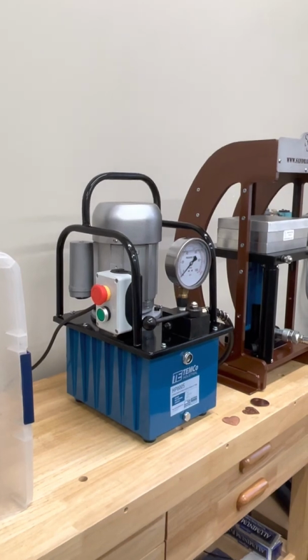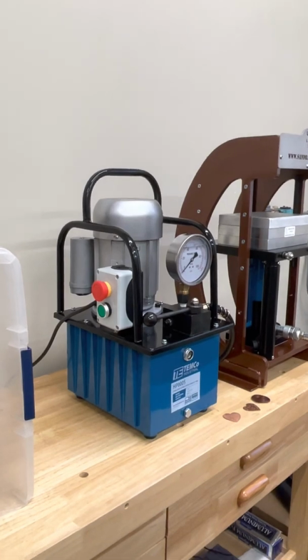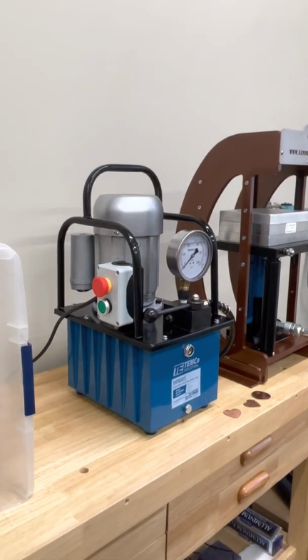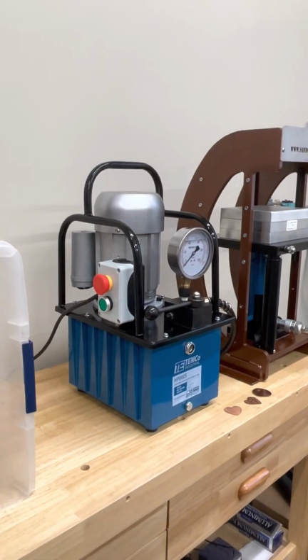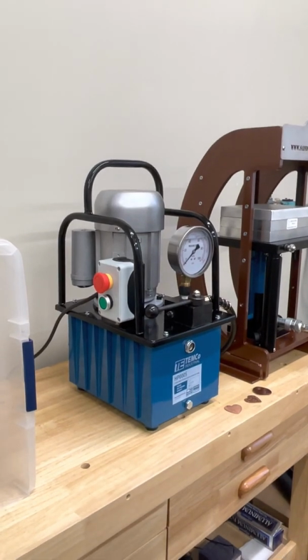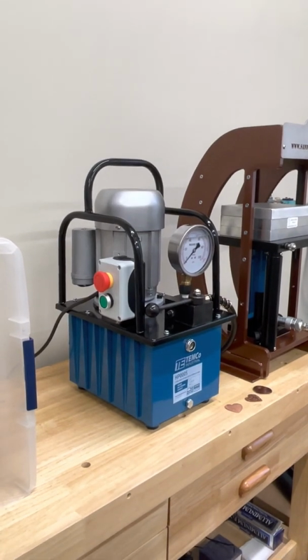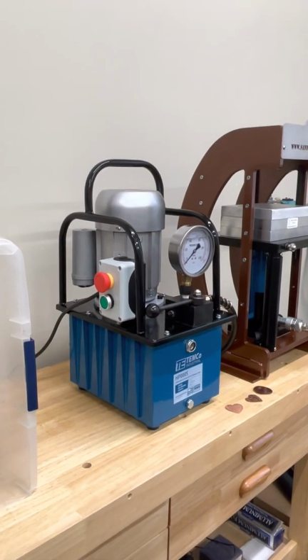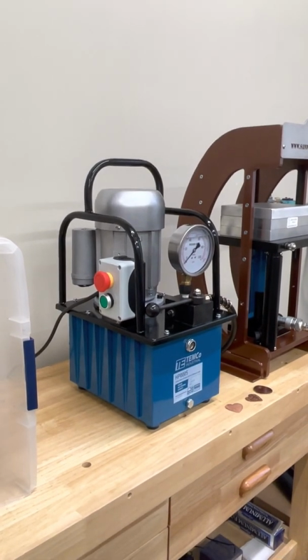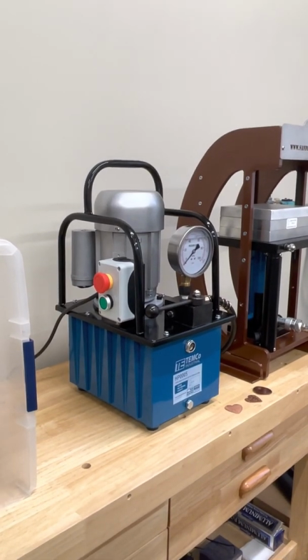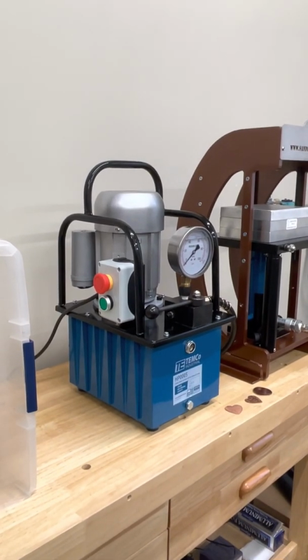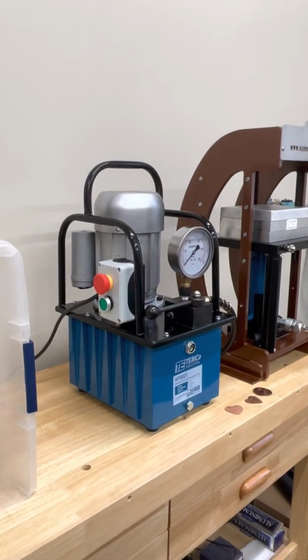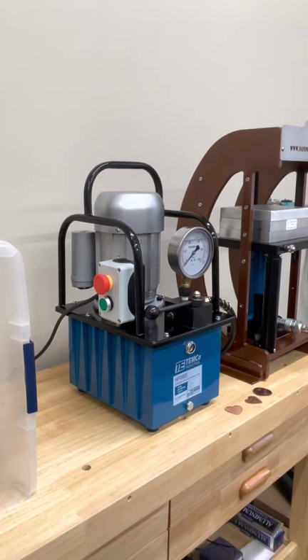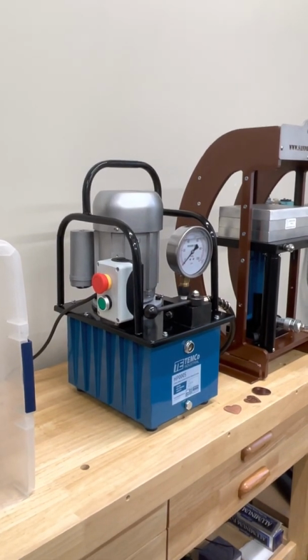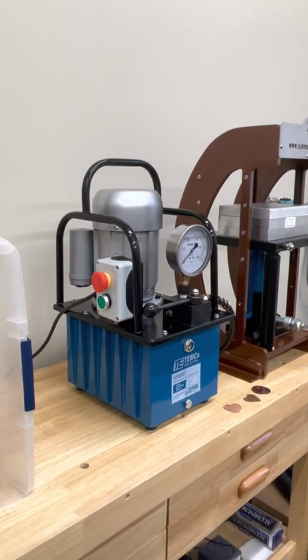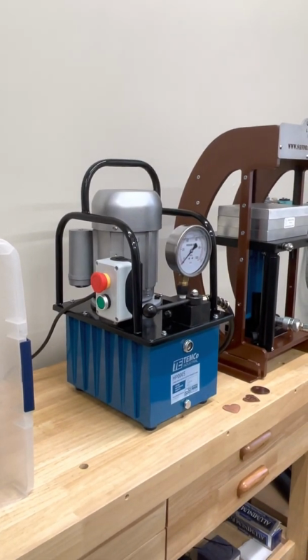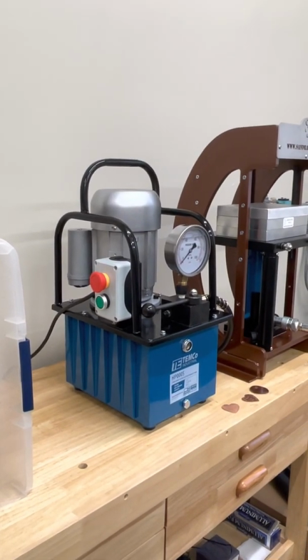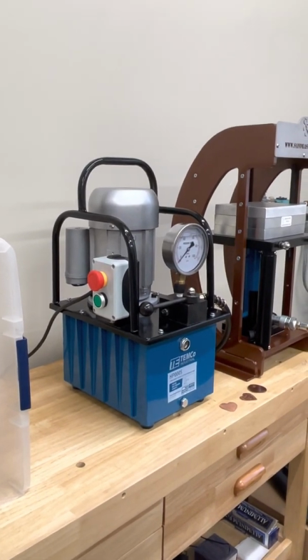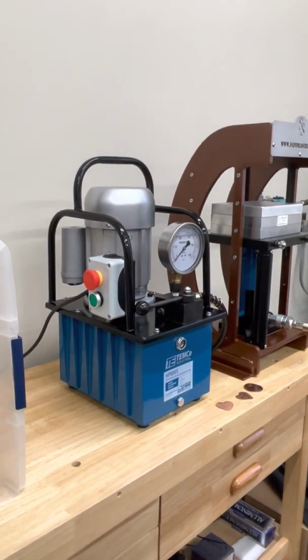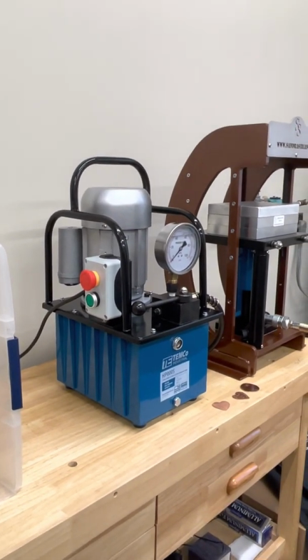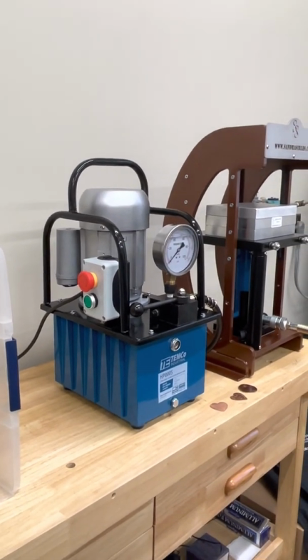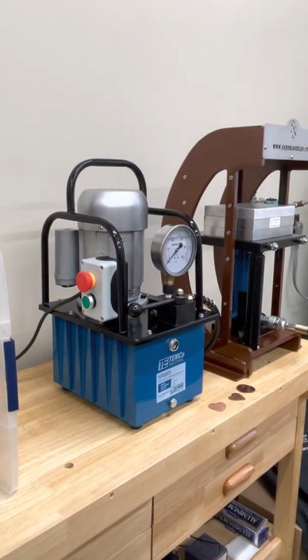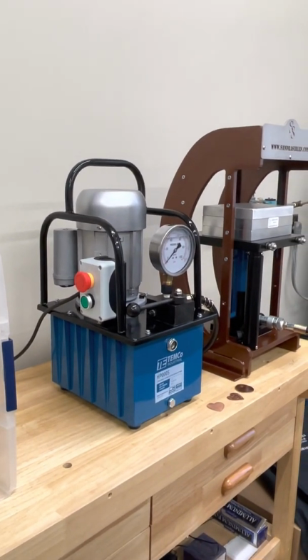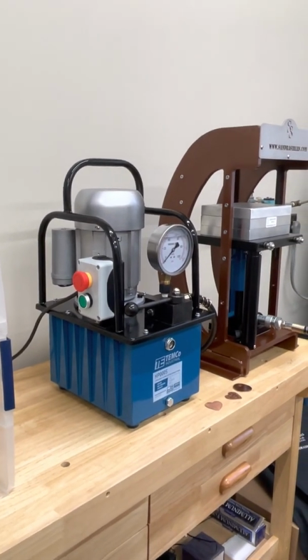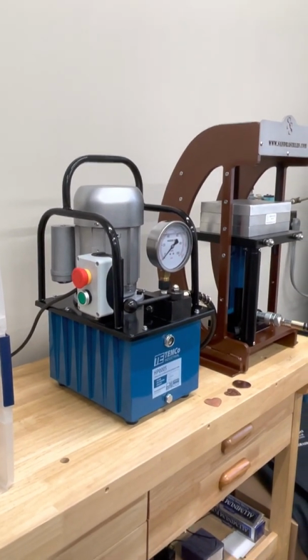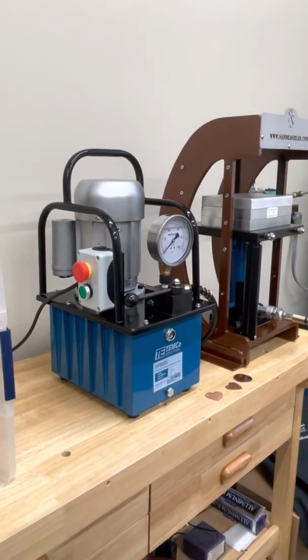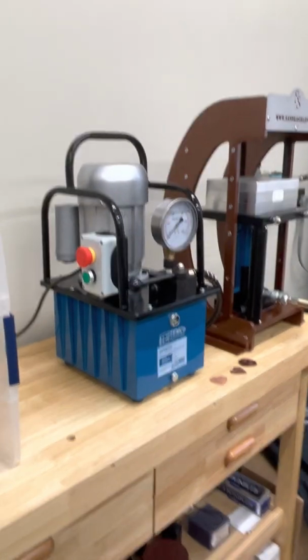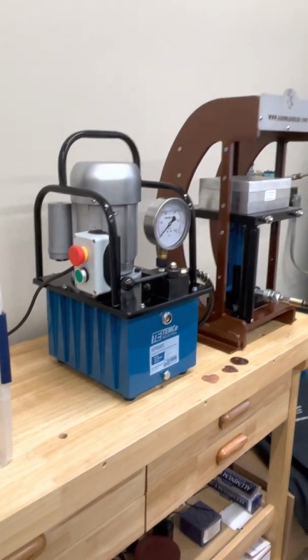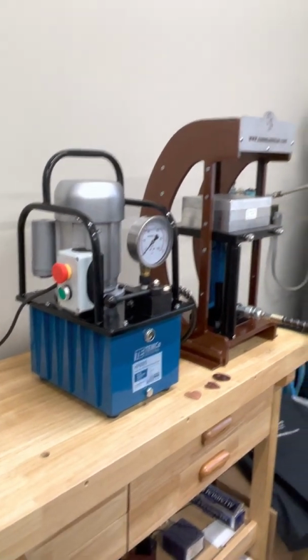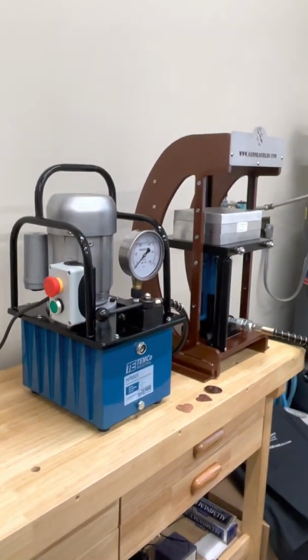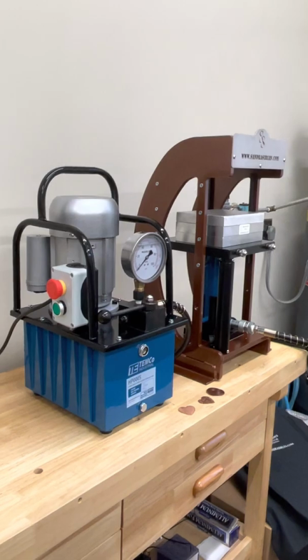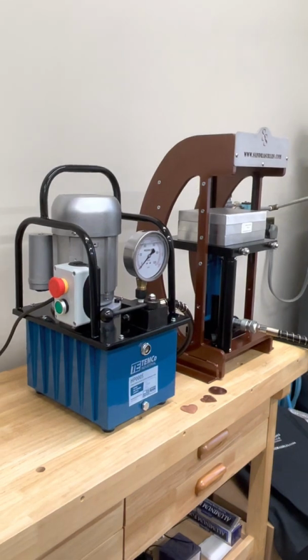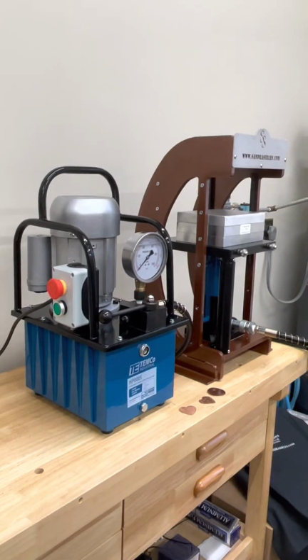Safety first, my friends. Watch your little fingers. Bye bye.